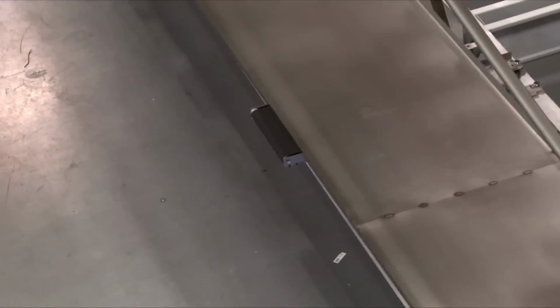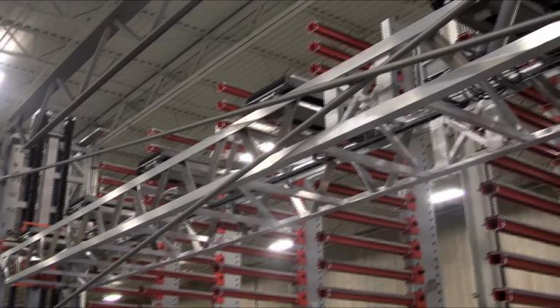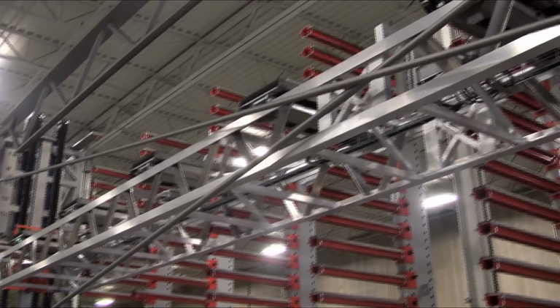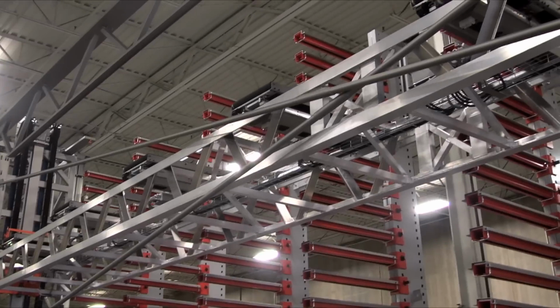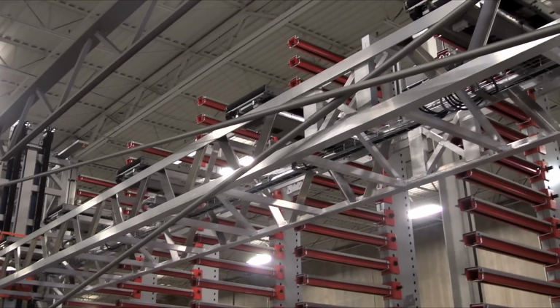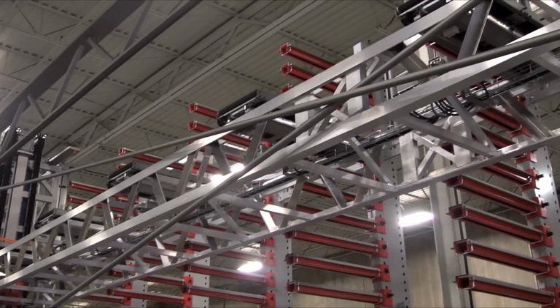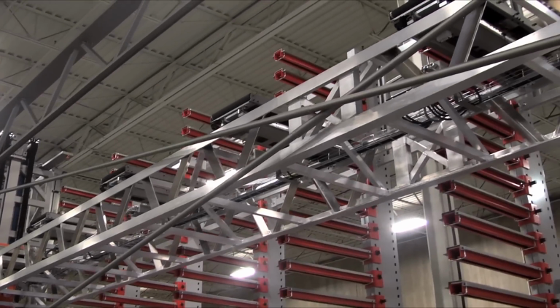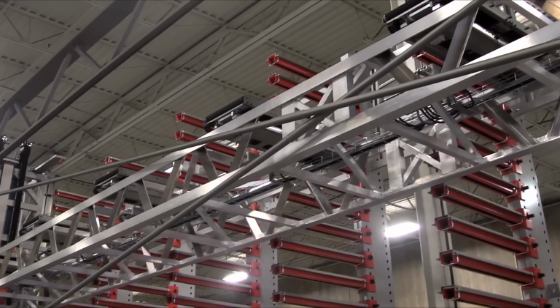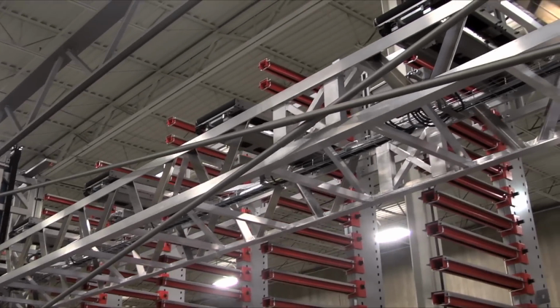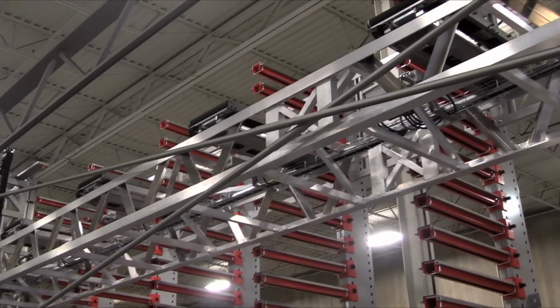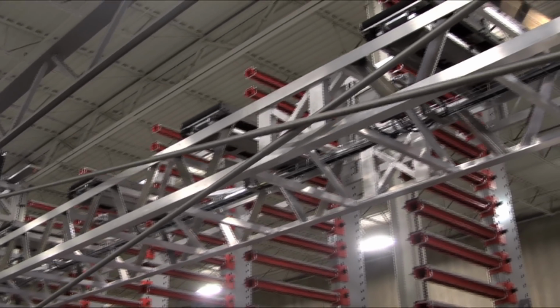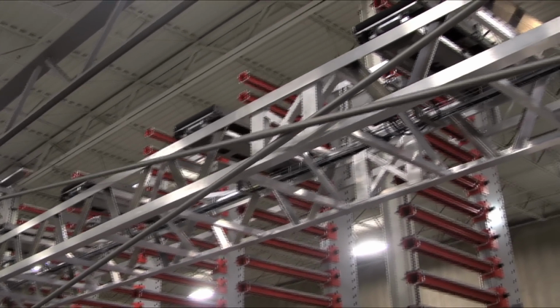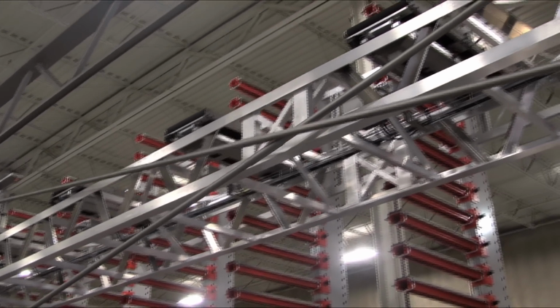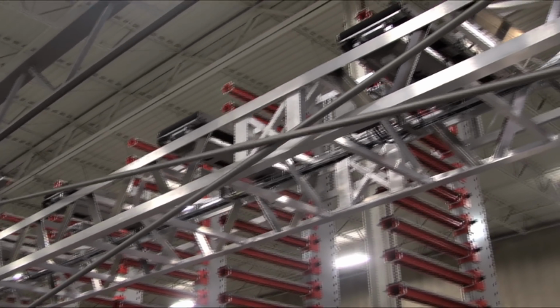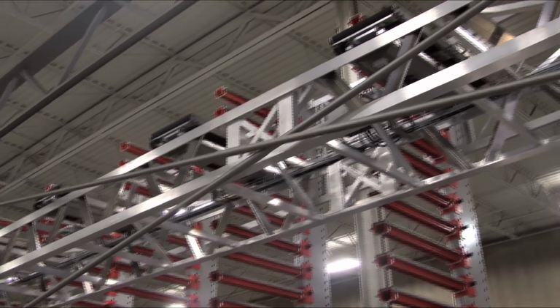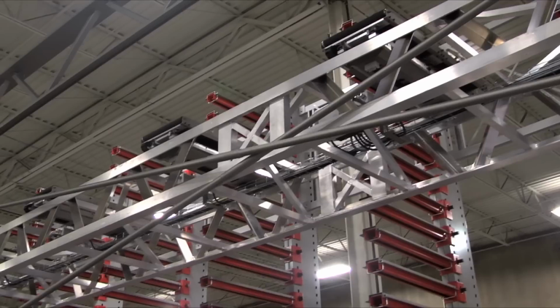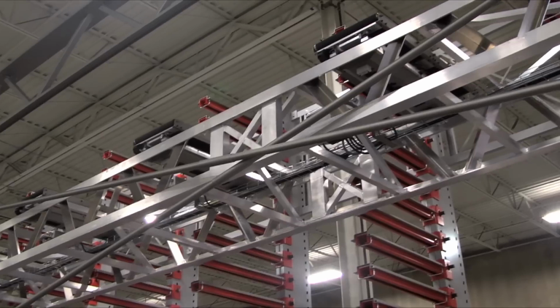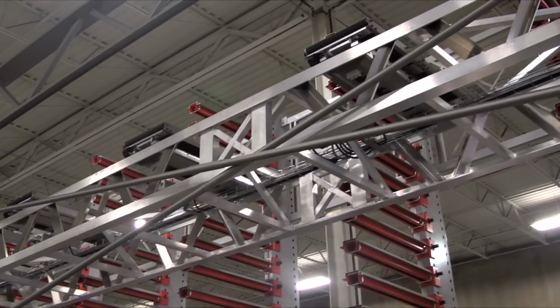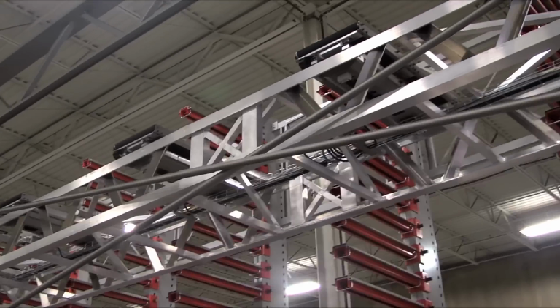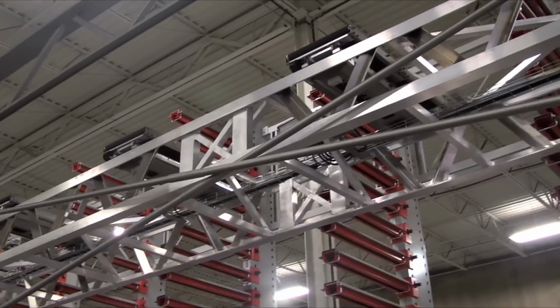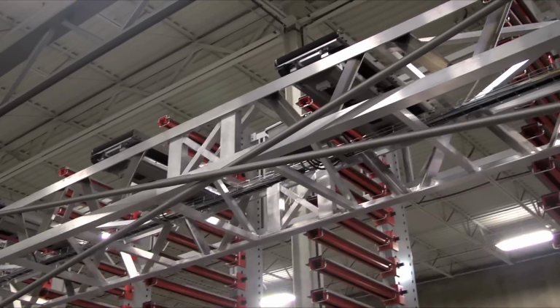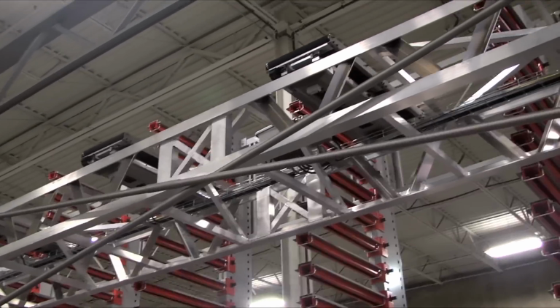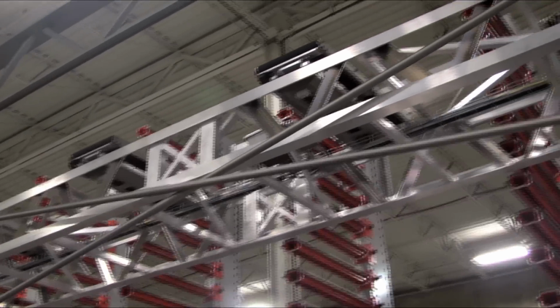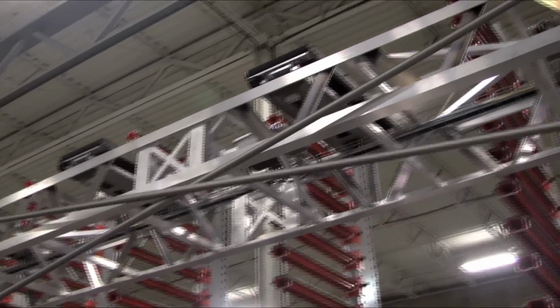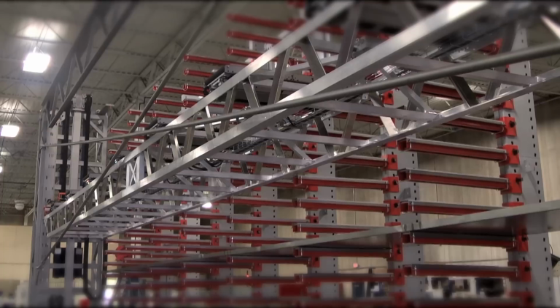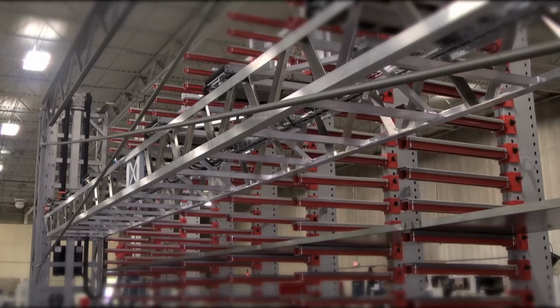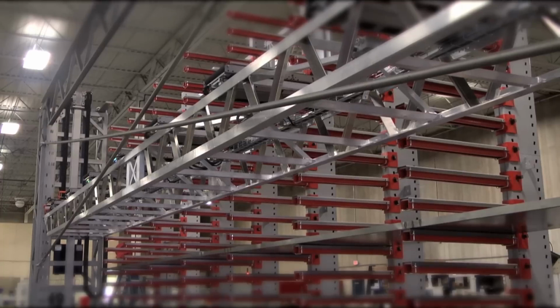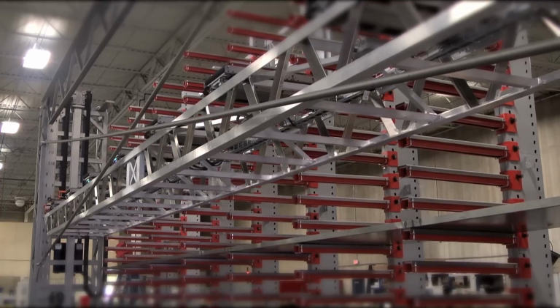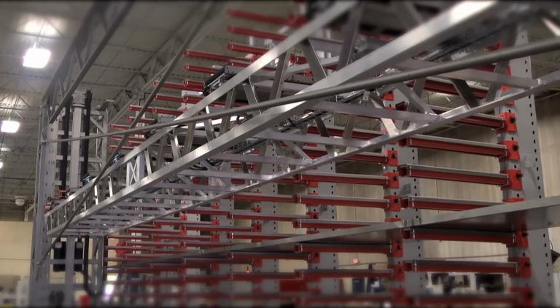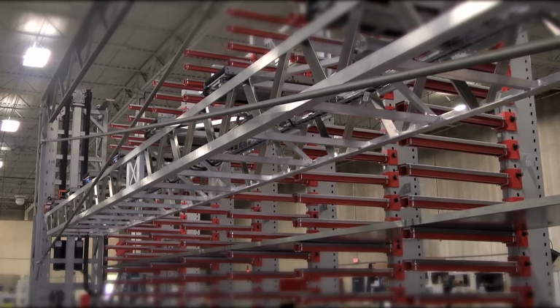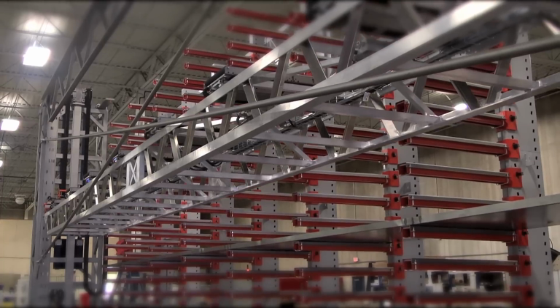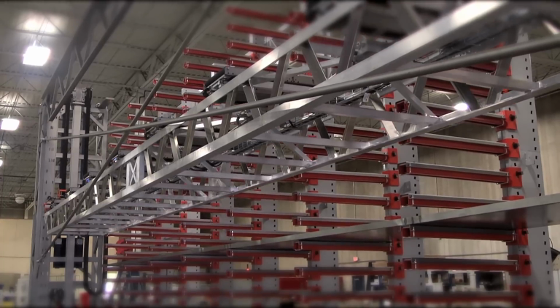The VLM overall size was 46 feet long, 19 feet high, and 9 feet wide.